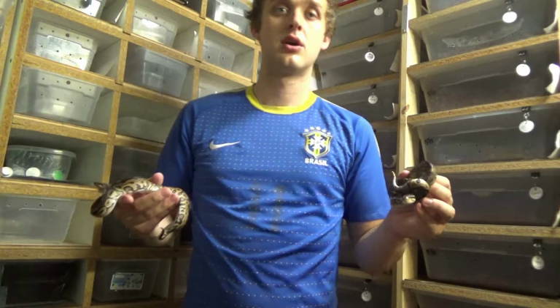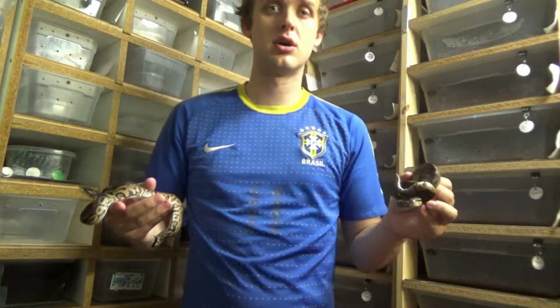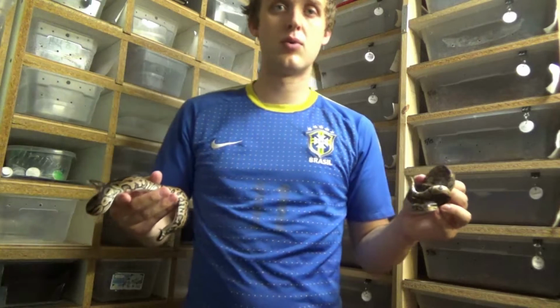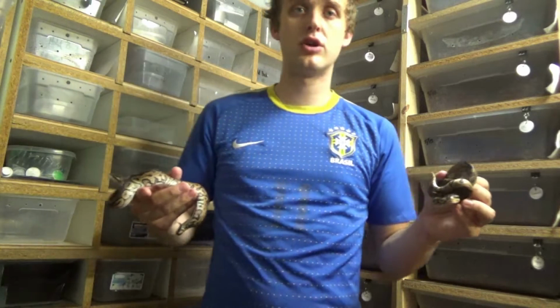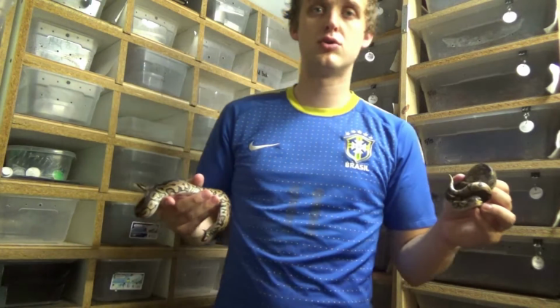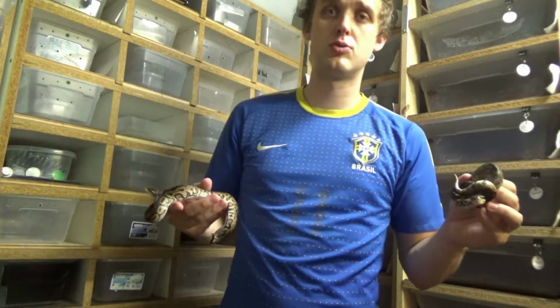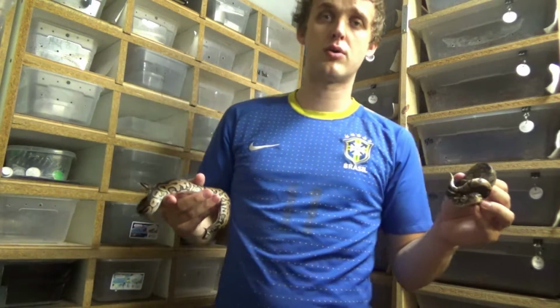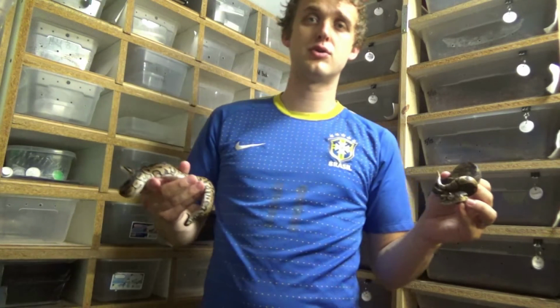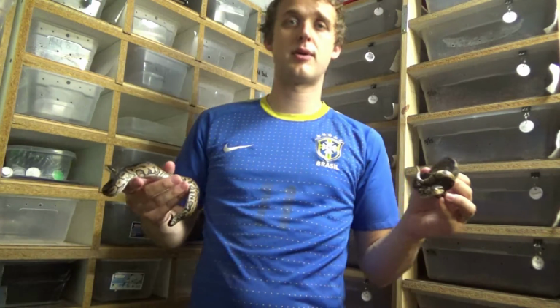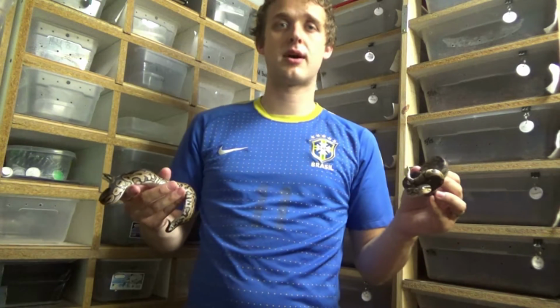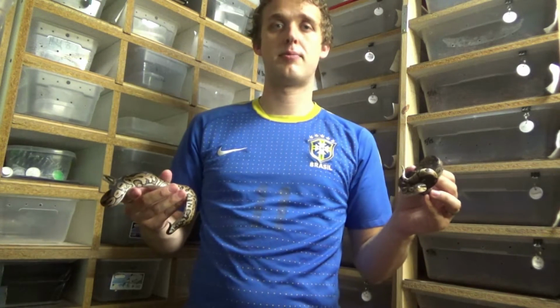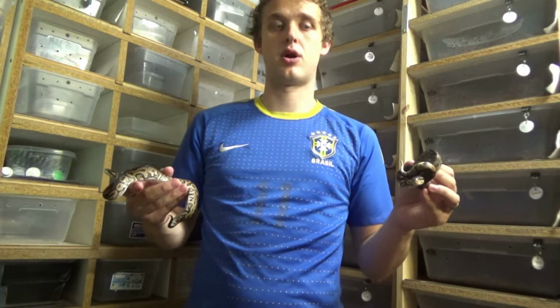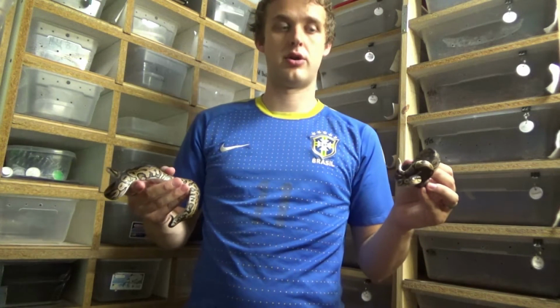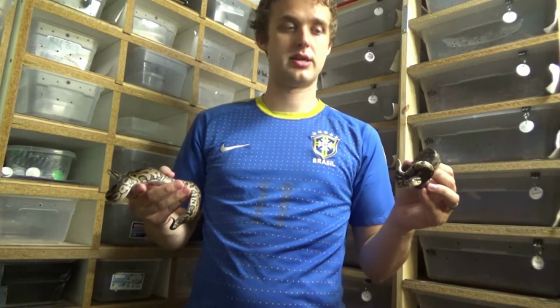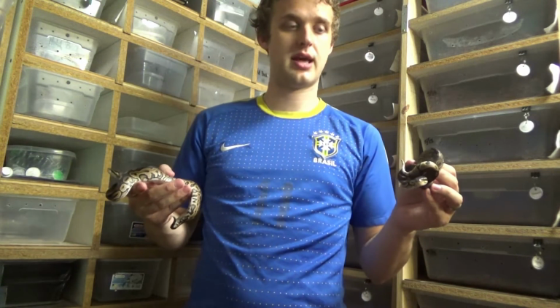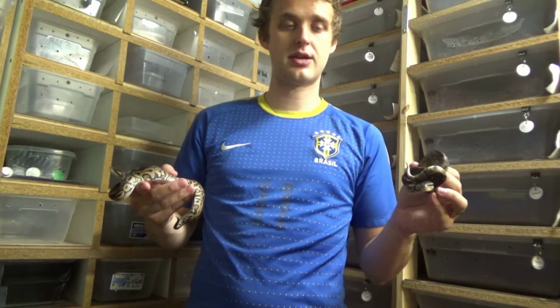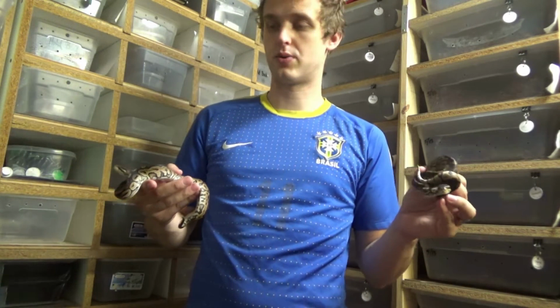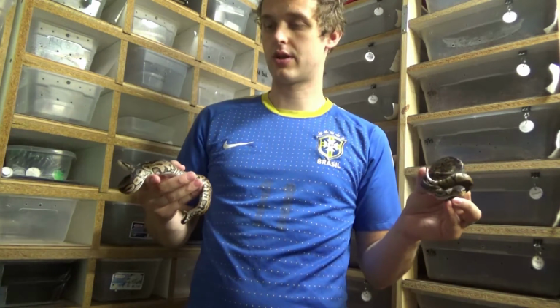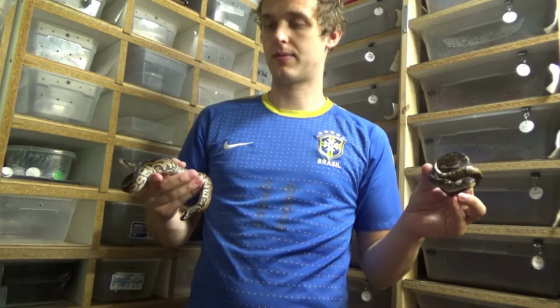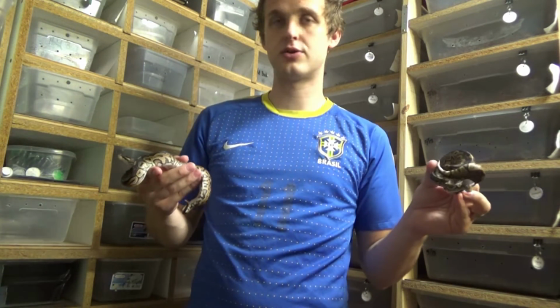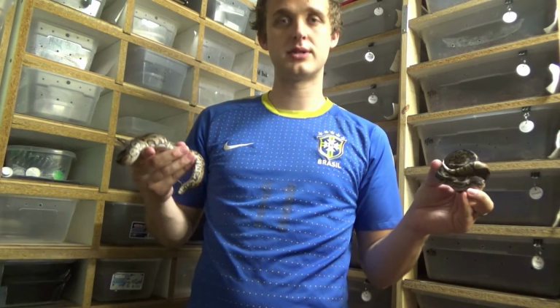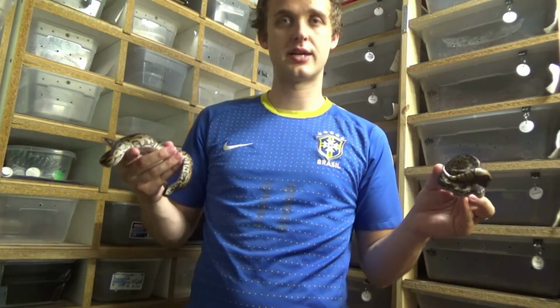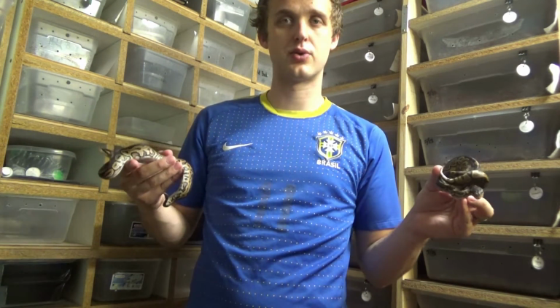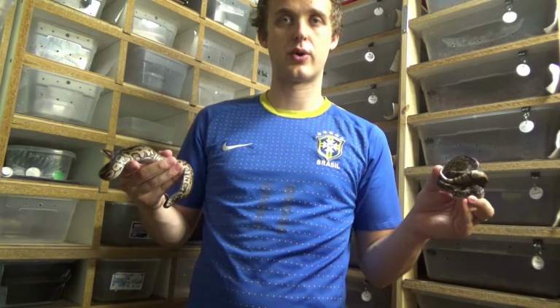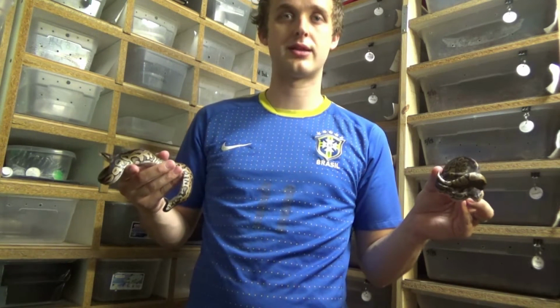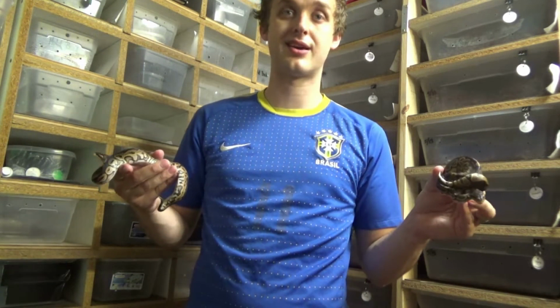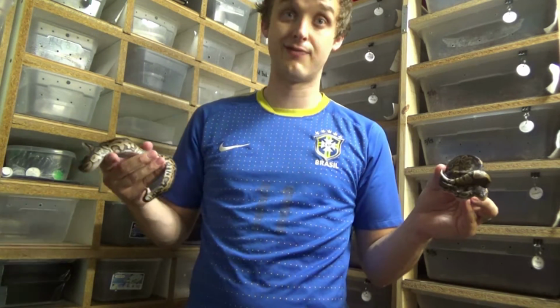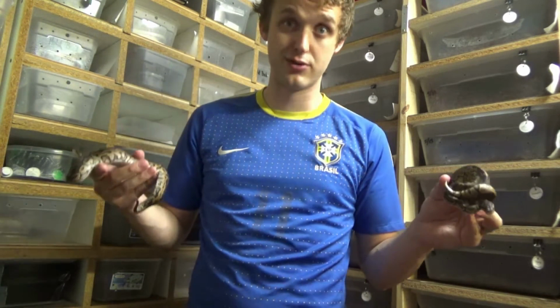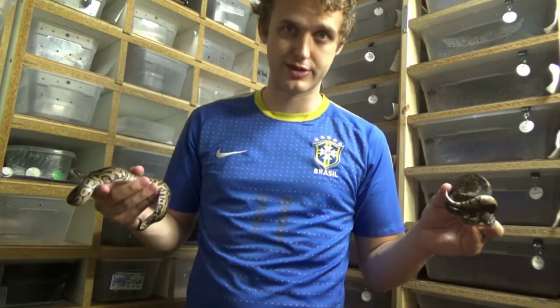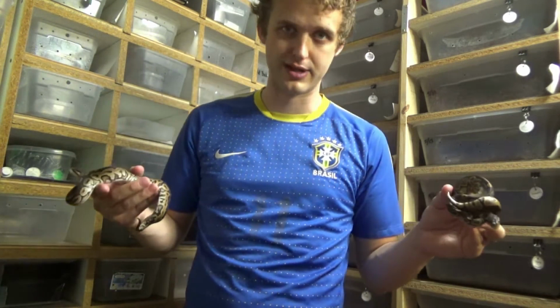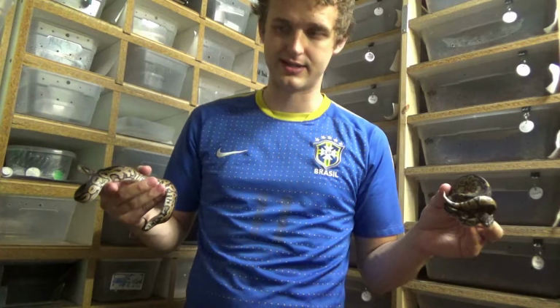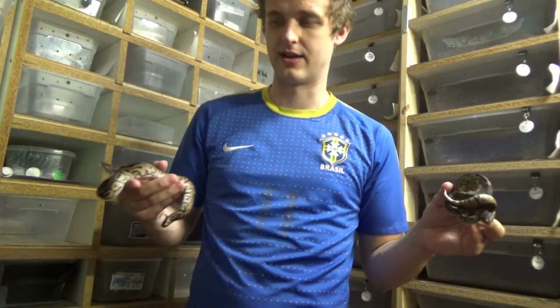Good morning, YouTube. Welcome to the Reptile Barn. Today I just want to talk about two snakes real quick that confused me this year.